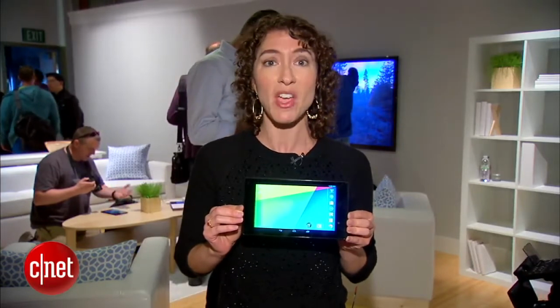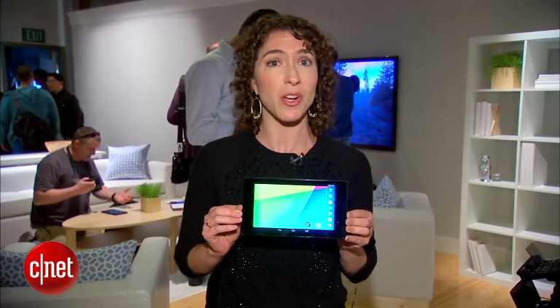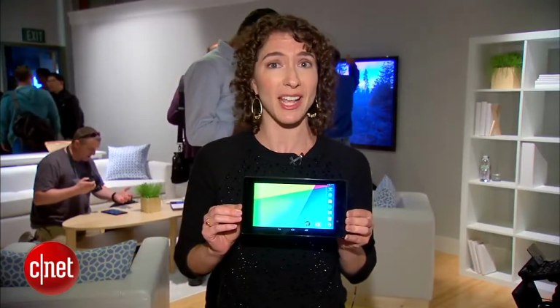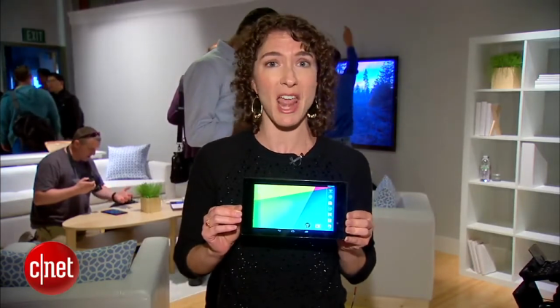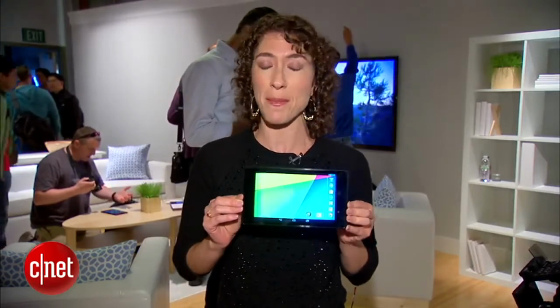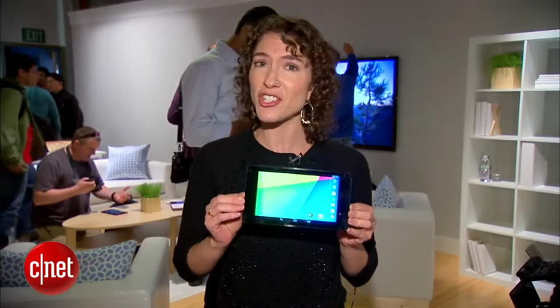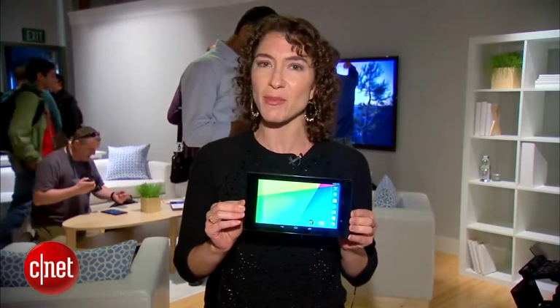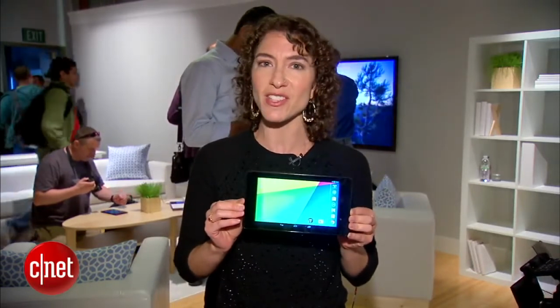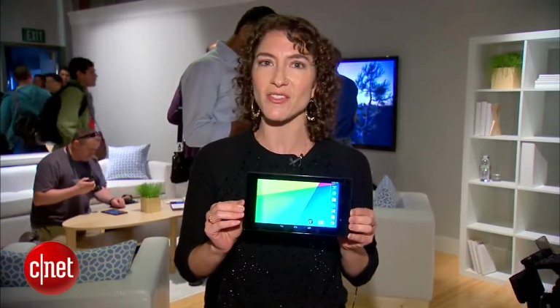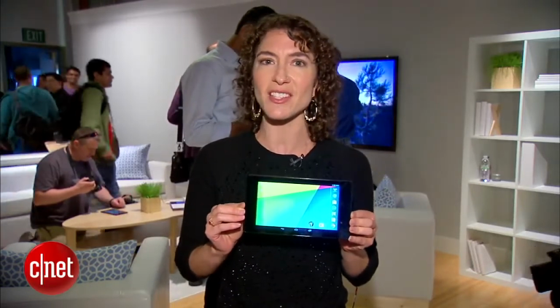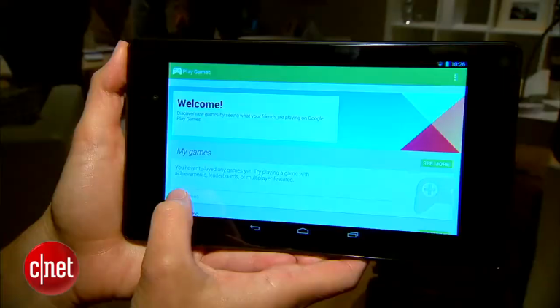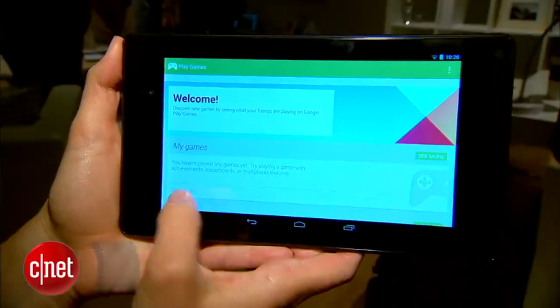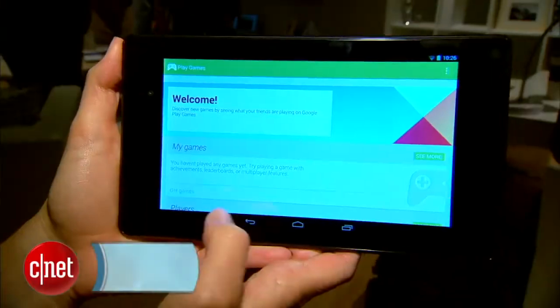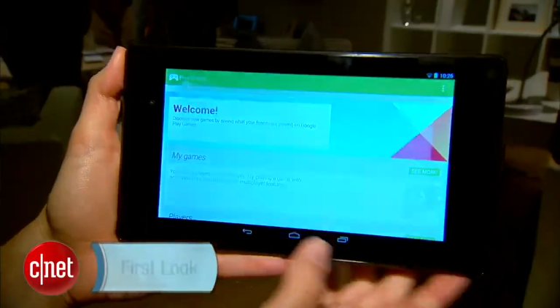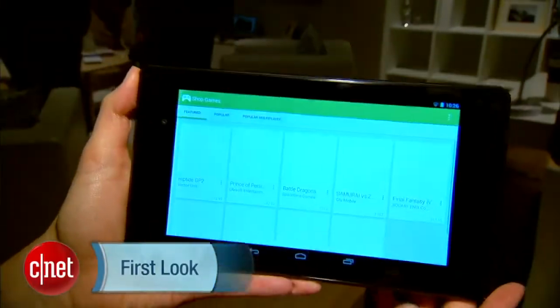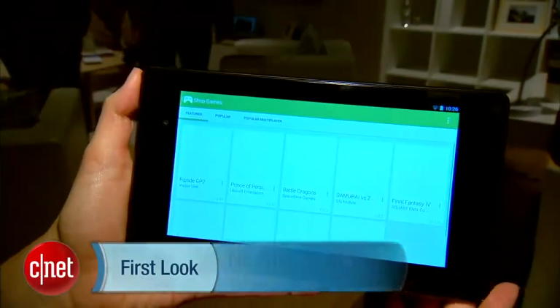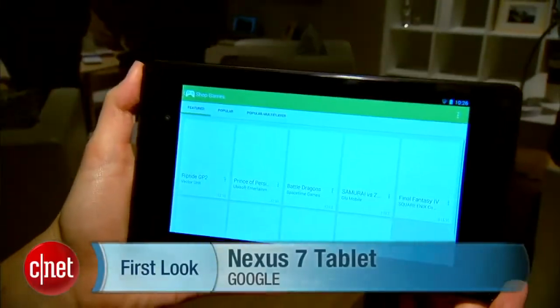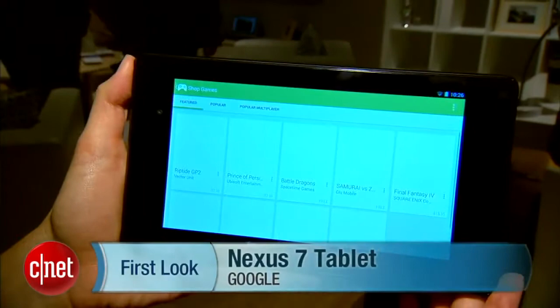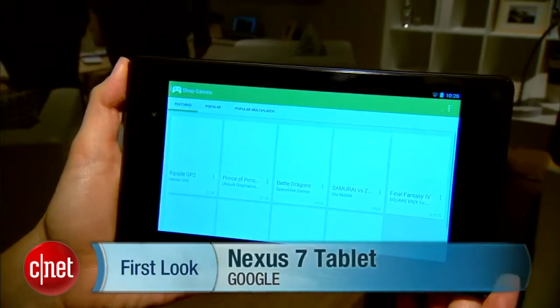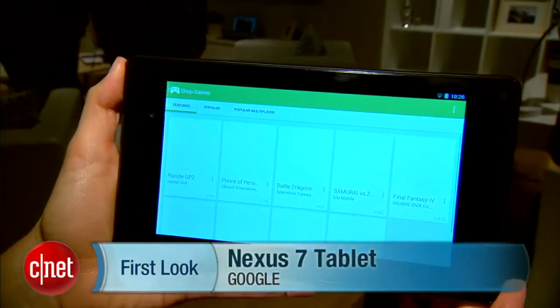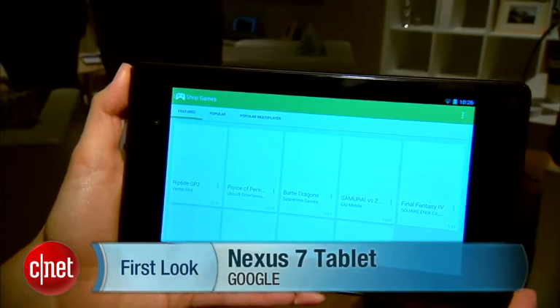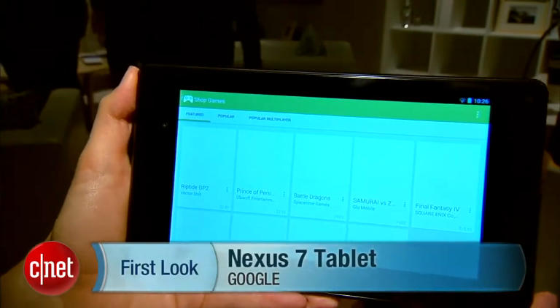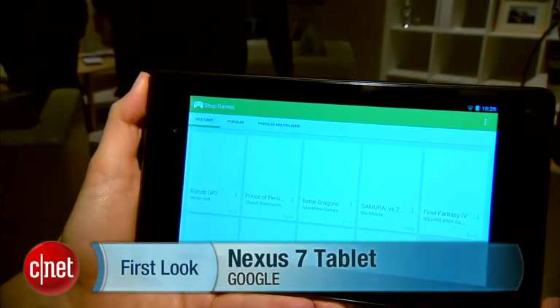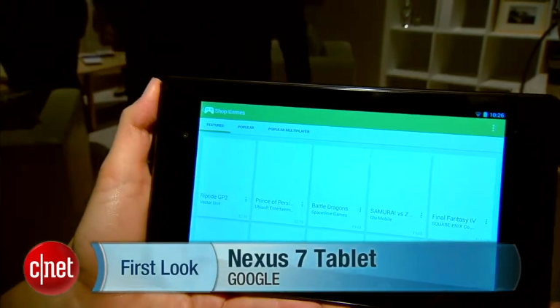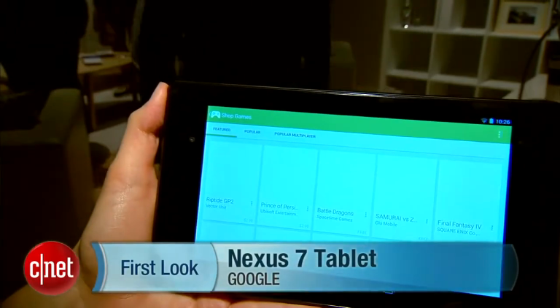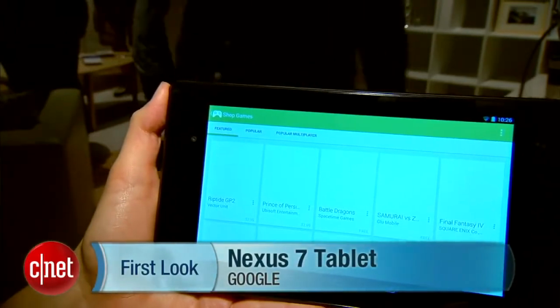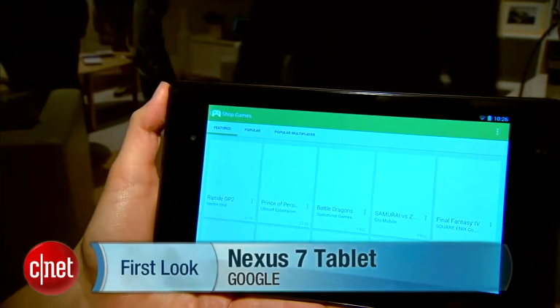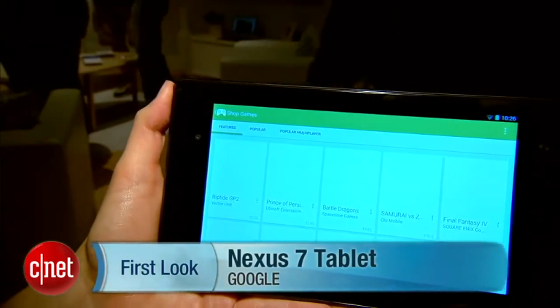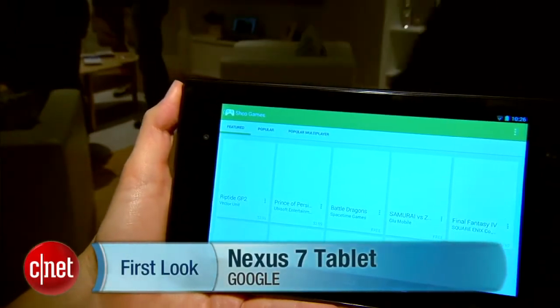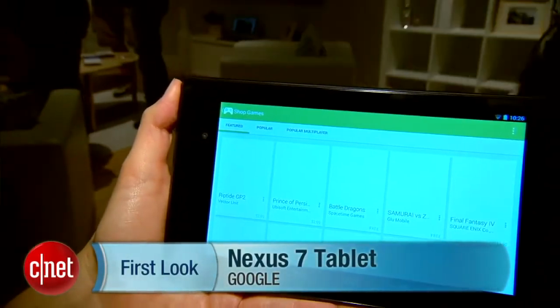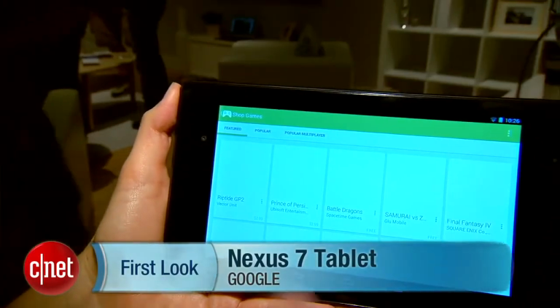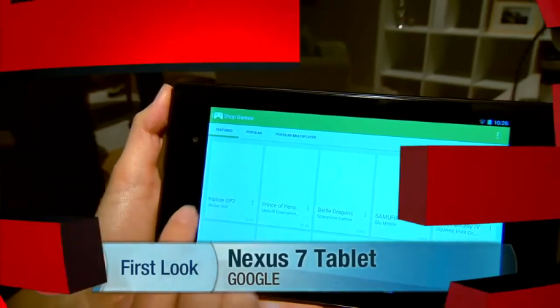We're going to get much deeper on this device, so stick around with CNET. I'm Jessica Dolcourt. You can catch our hands-on at CNET.com.